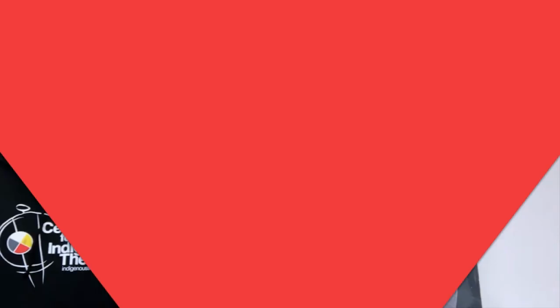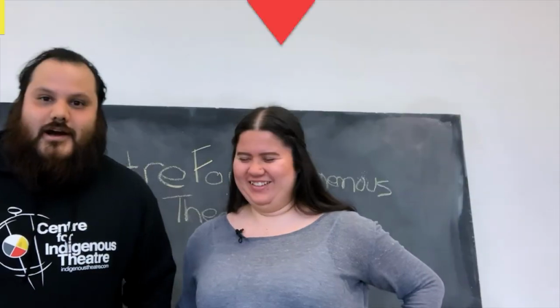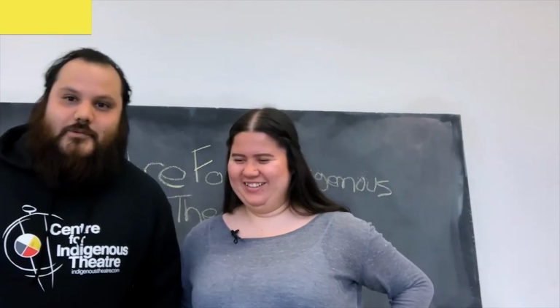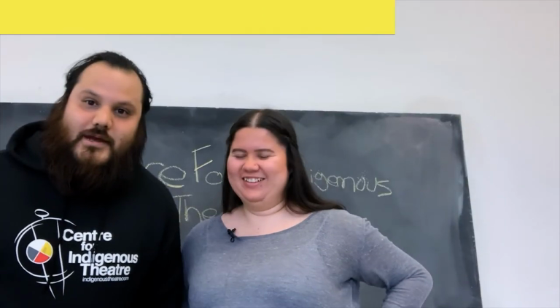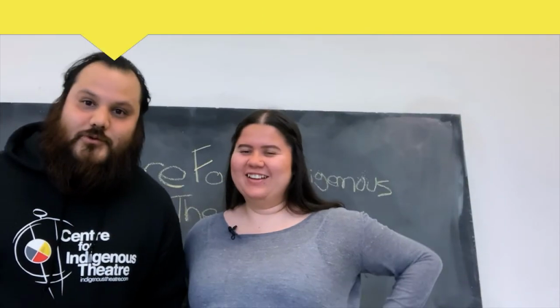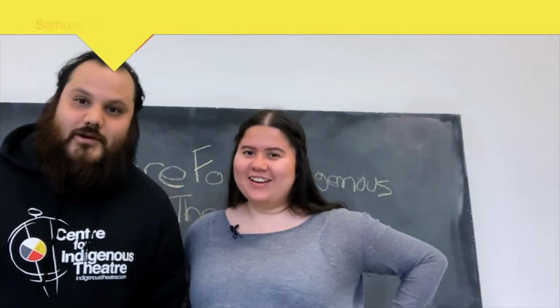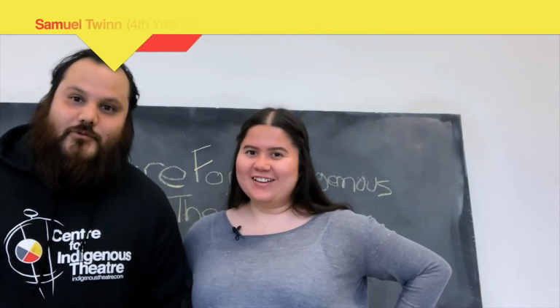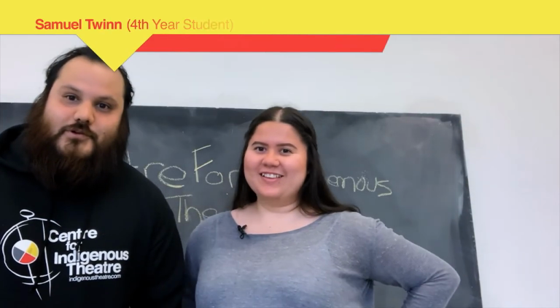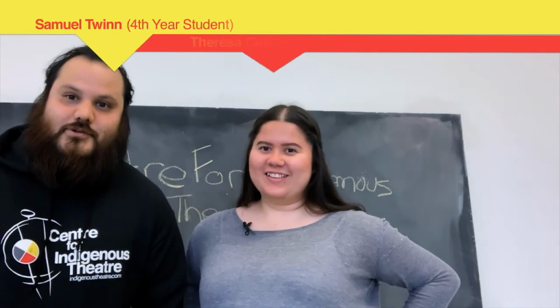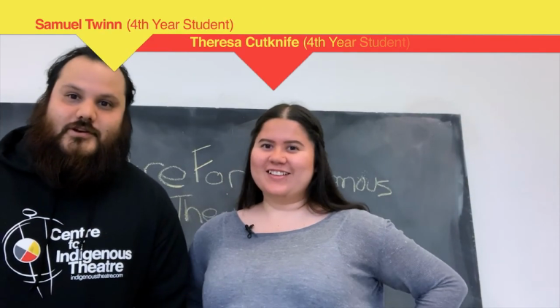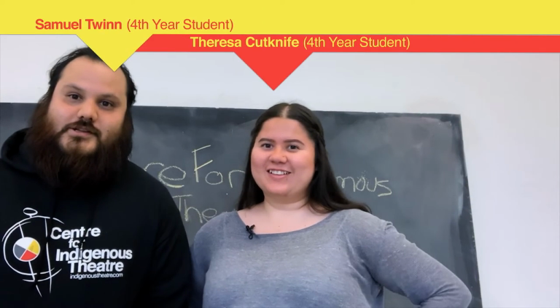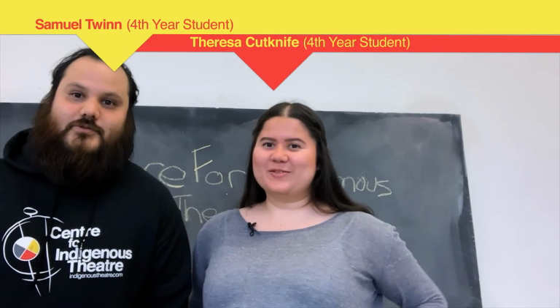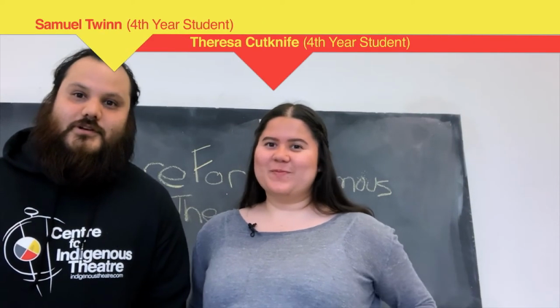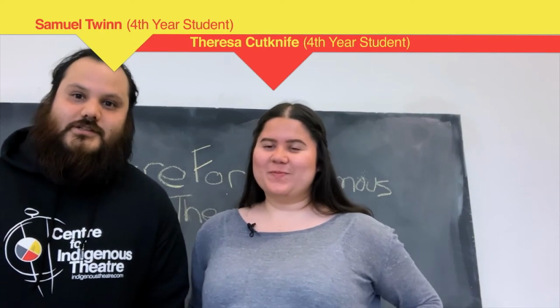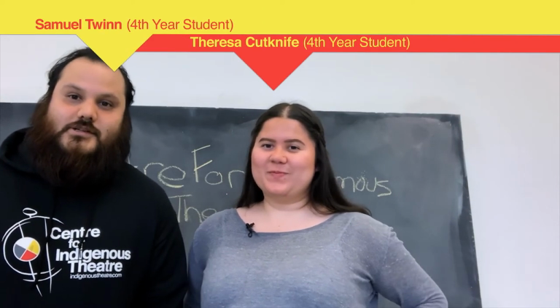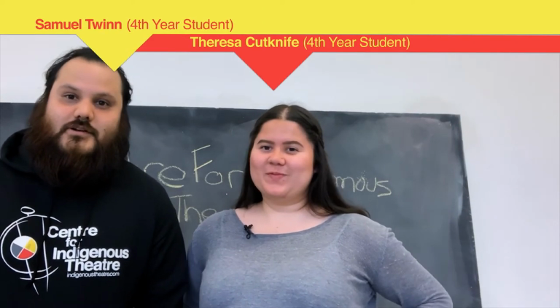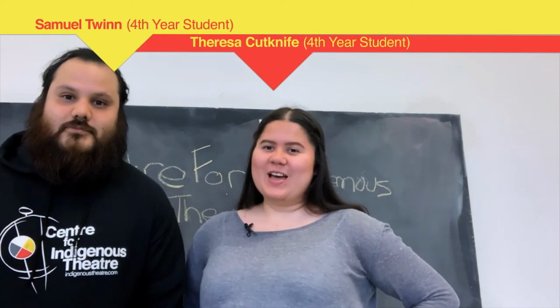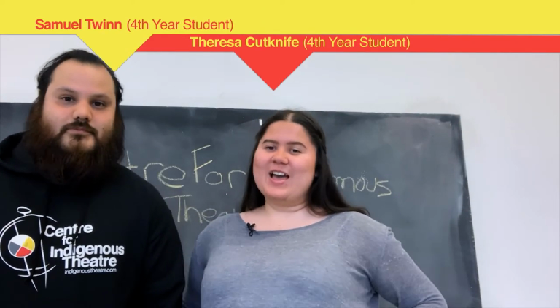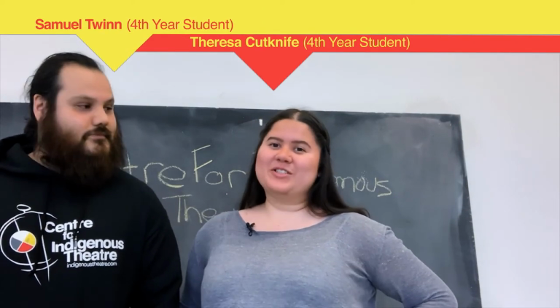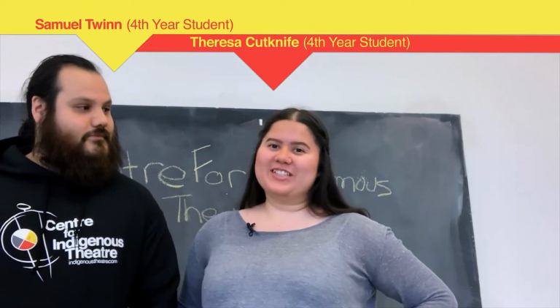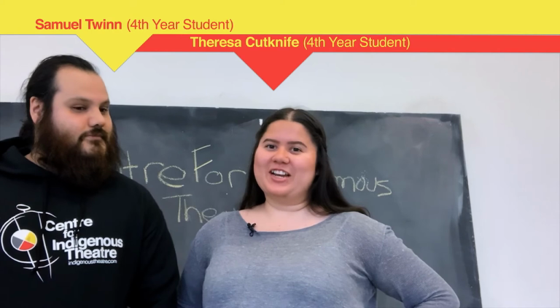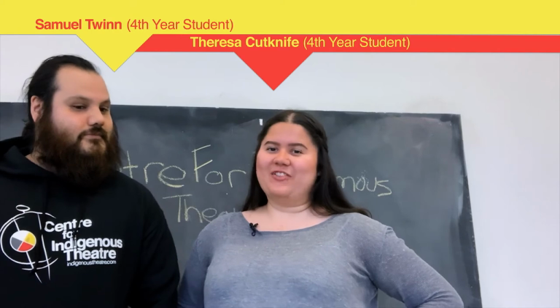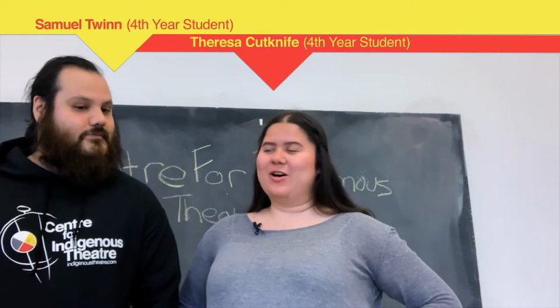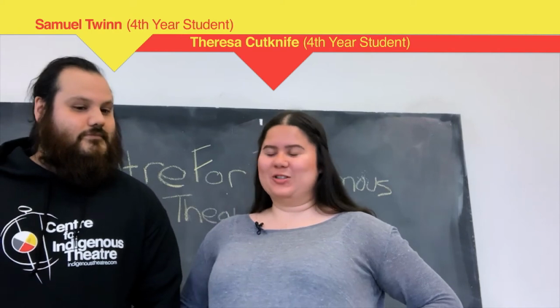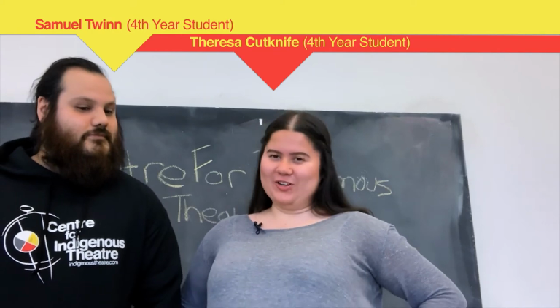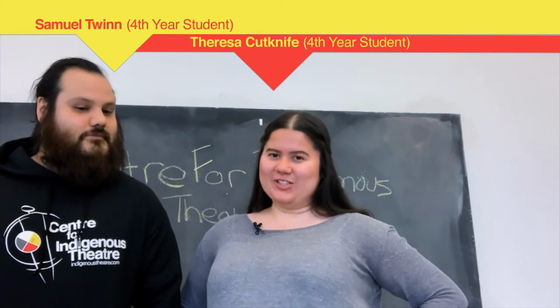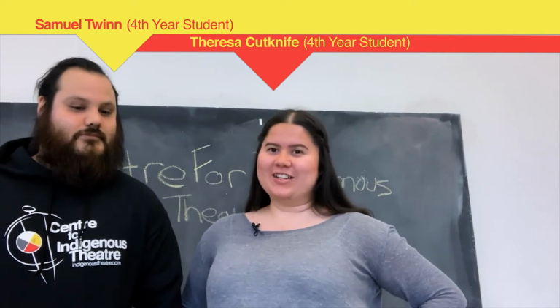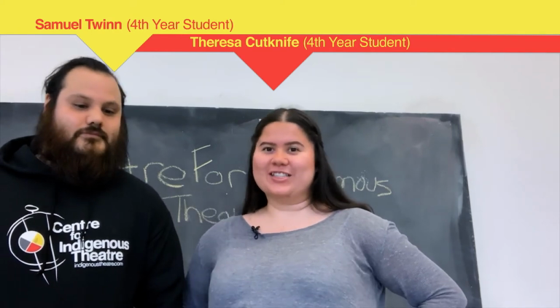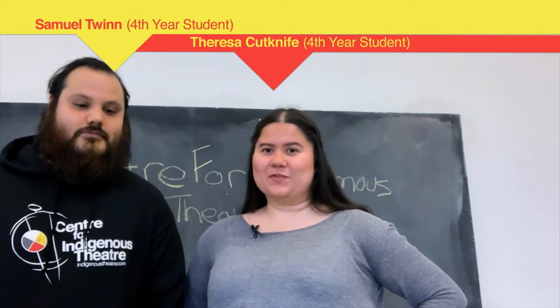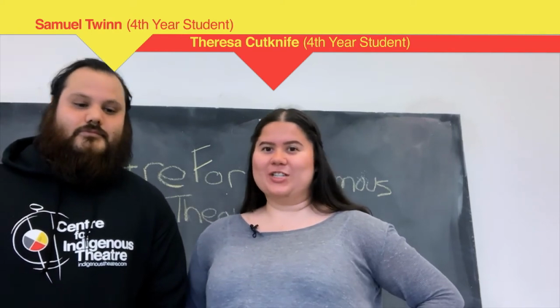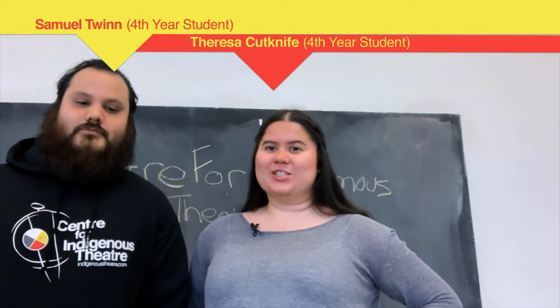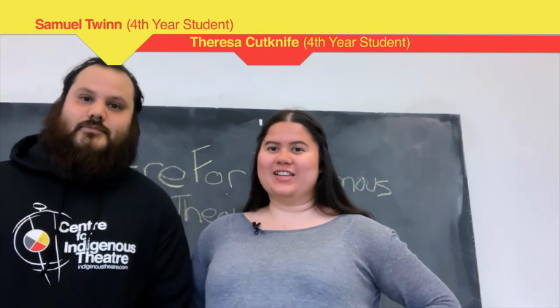Hi, I'm Sam Twin. I'm a fourth-year student here at Centre for Indigenous Theatre. Hi, I'm Theresa Cutknife and I'm also a fourth-year student at the Centre for Indigenous Theatre.